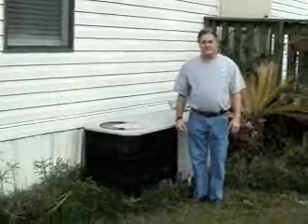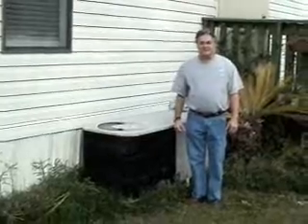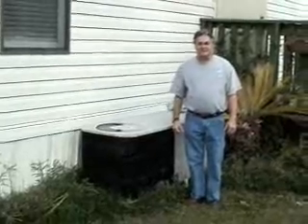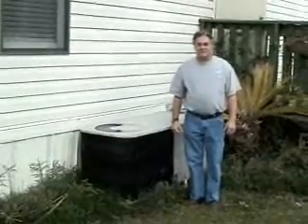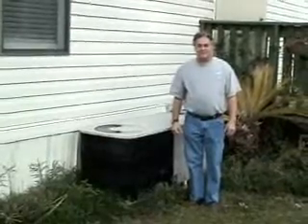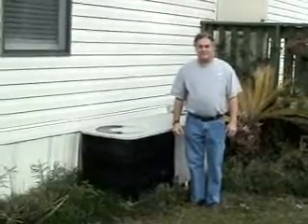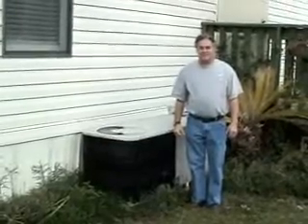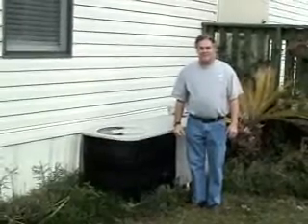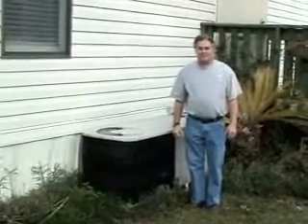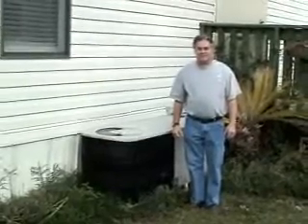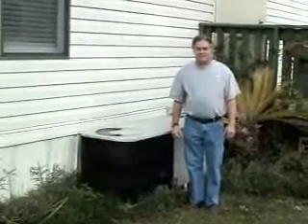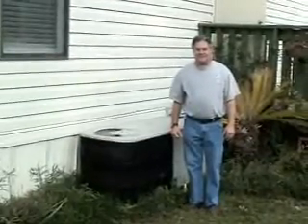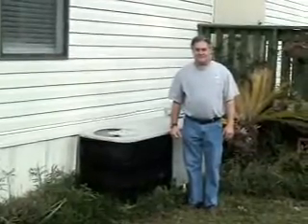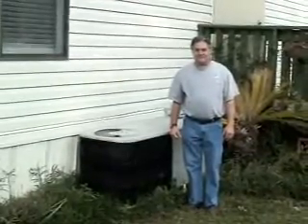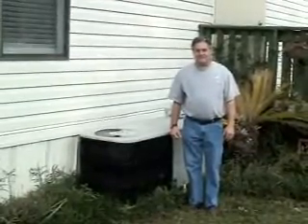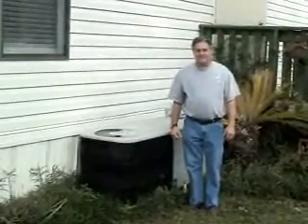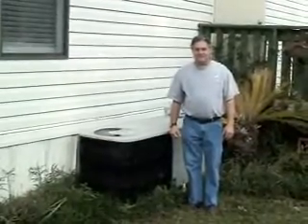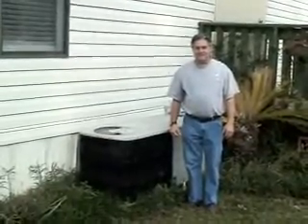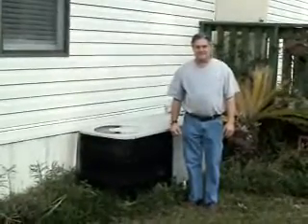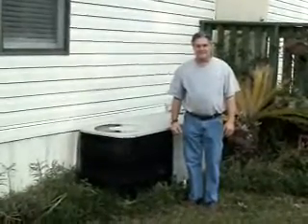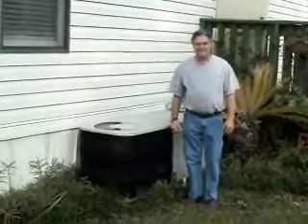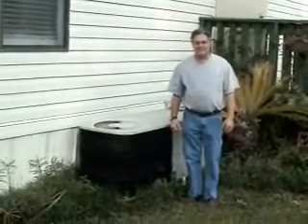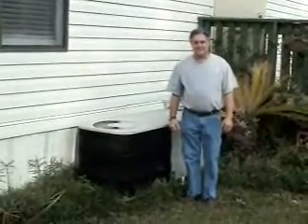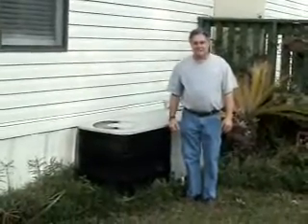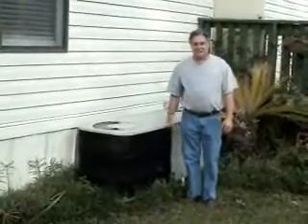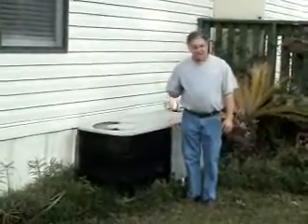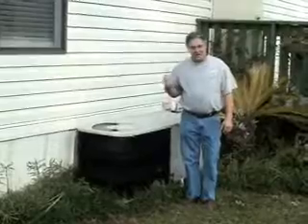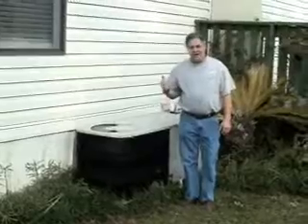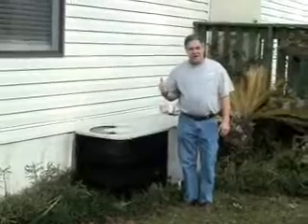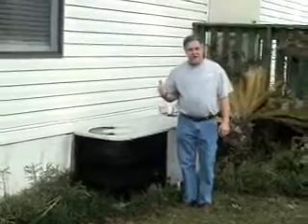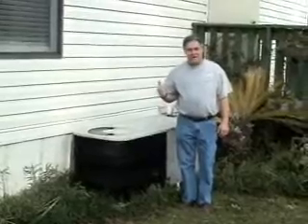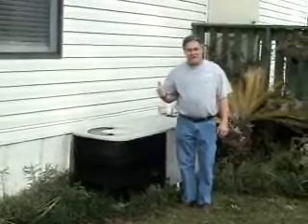Tom, we are here to pimp your air conditioner. Alright, I'm ready.